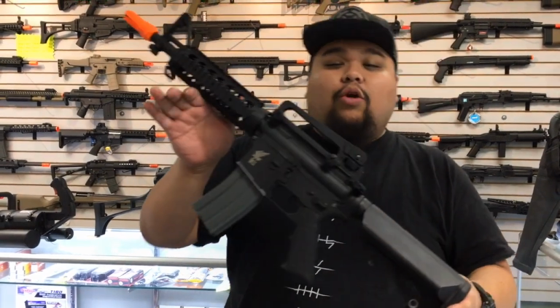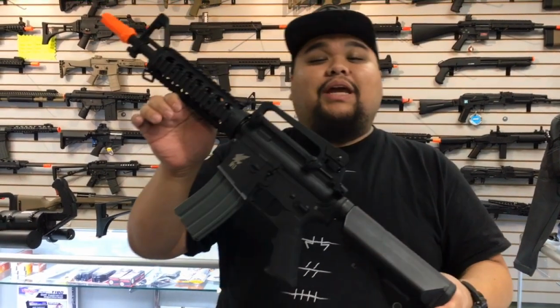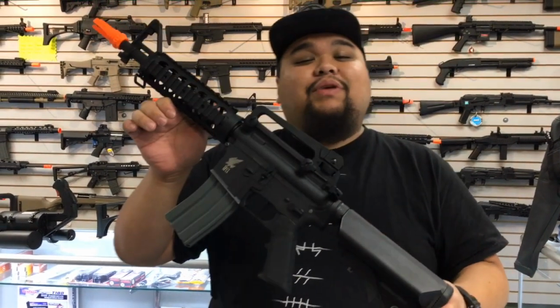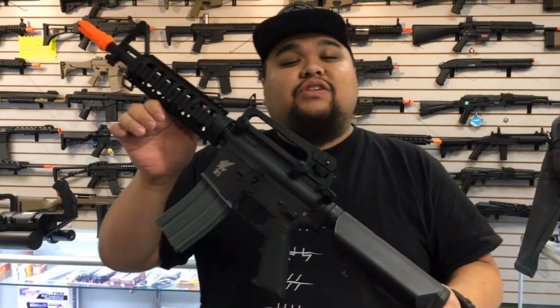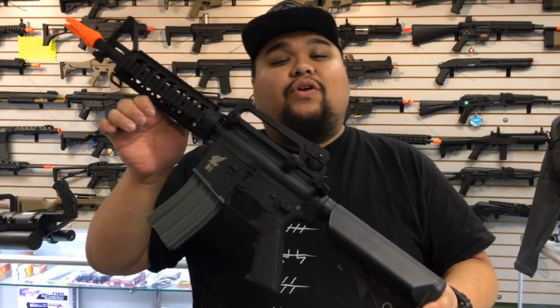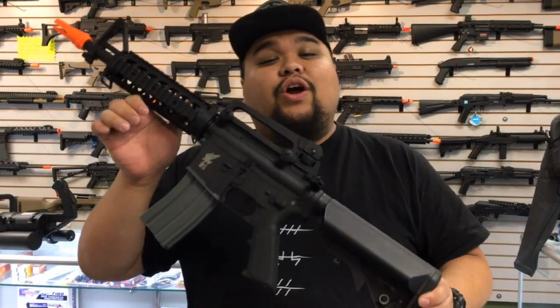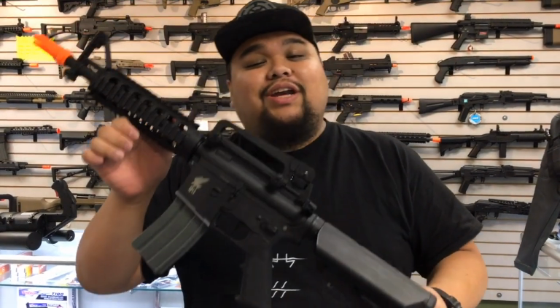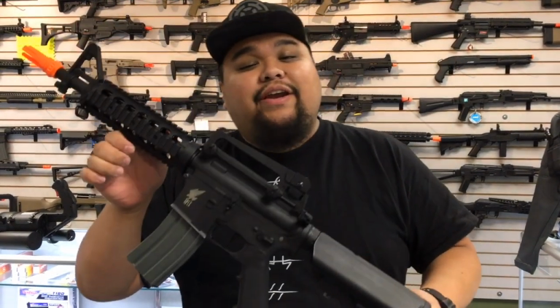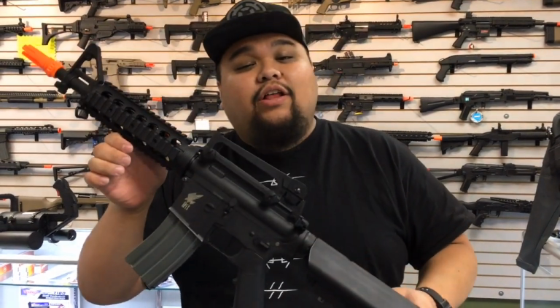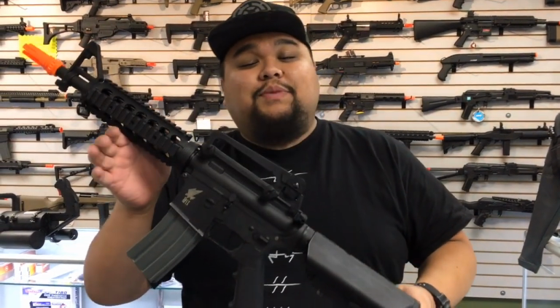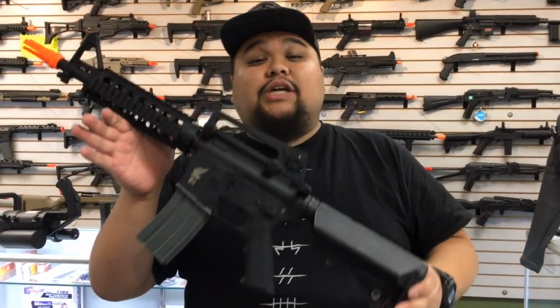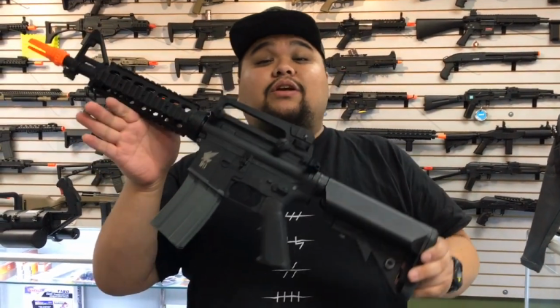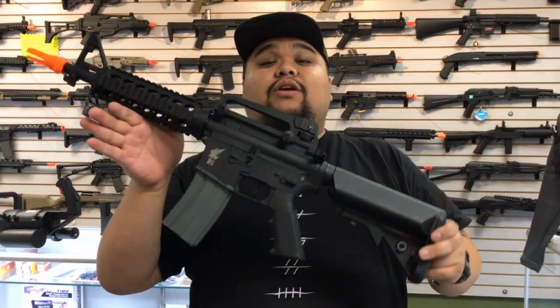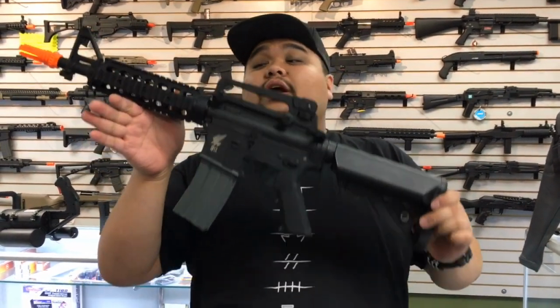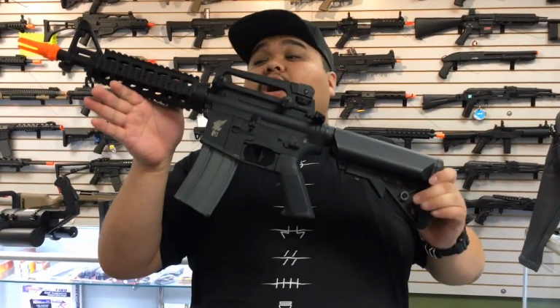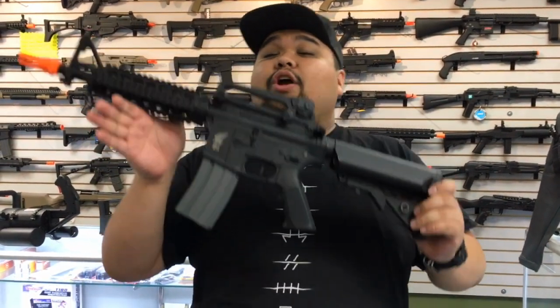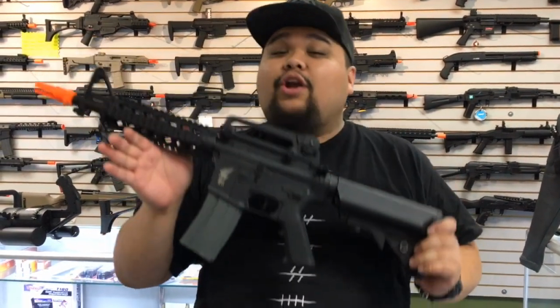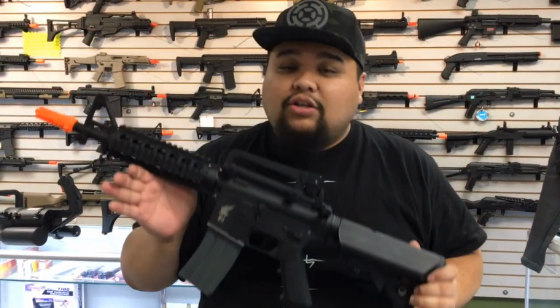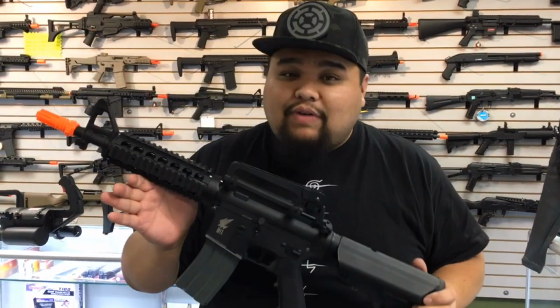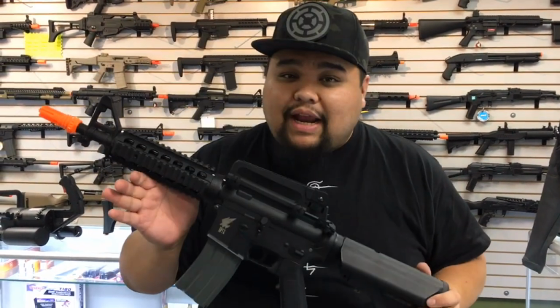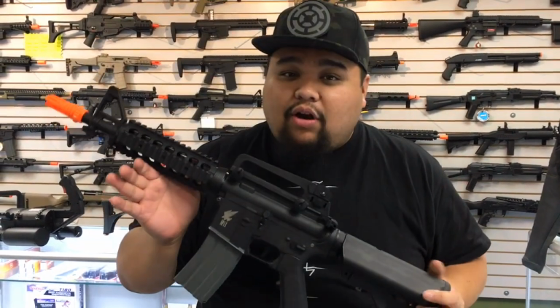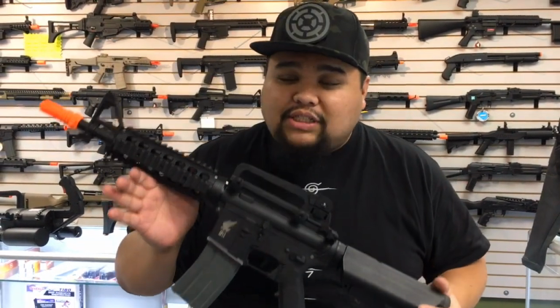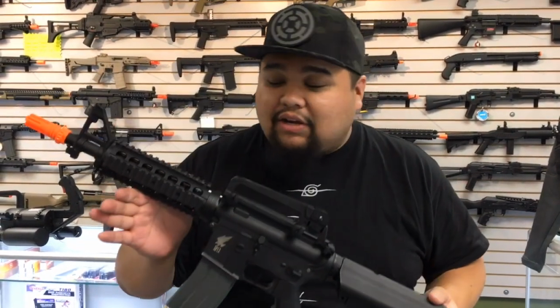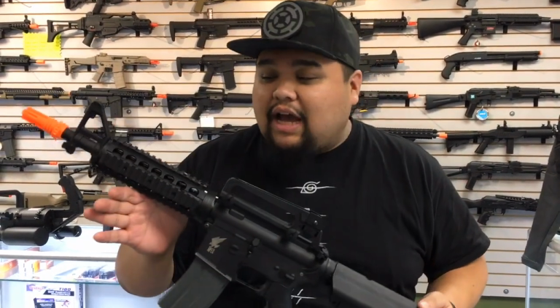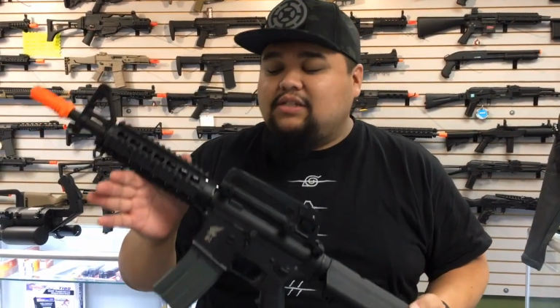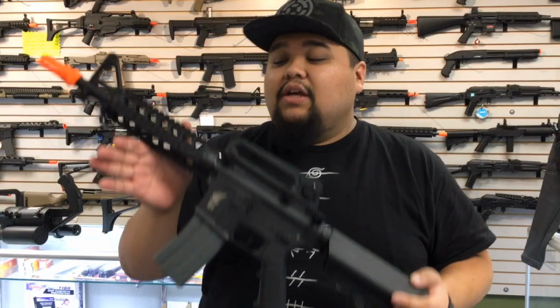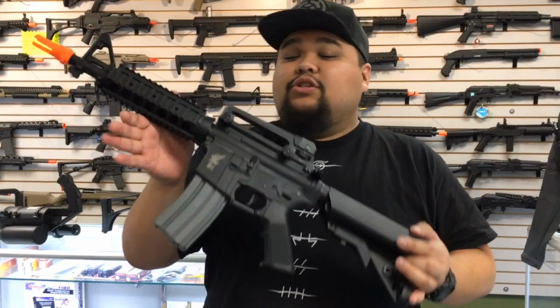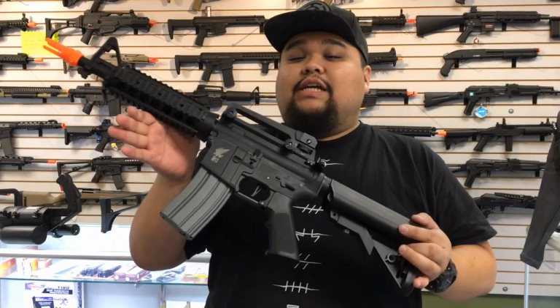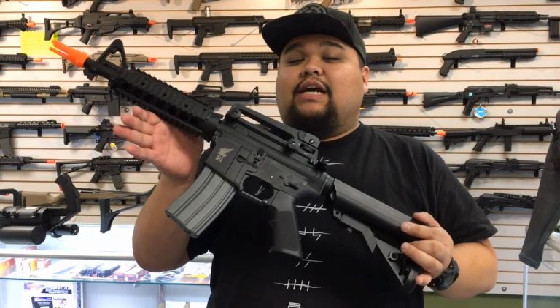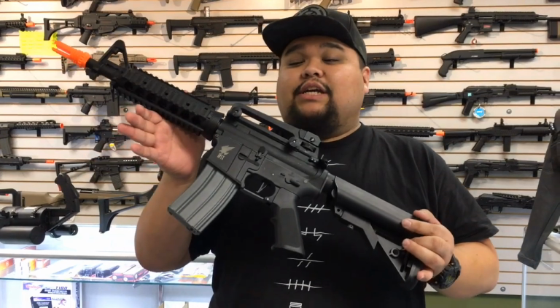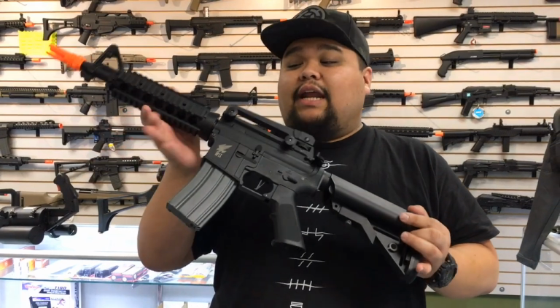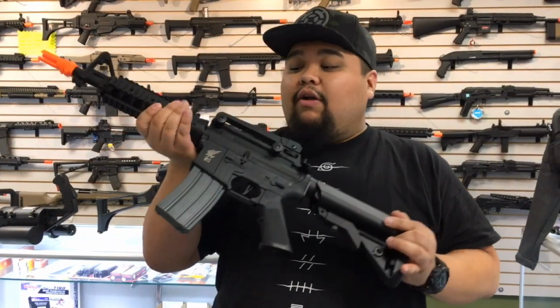Normally it retails for $110, but it's under $100 right now on sale, so you guys gotta check that out.